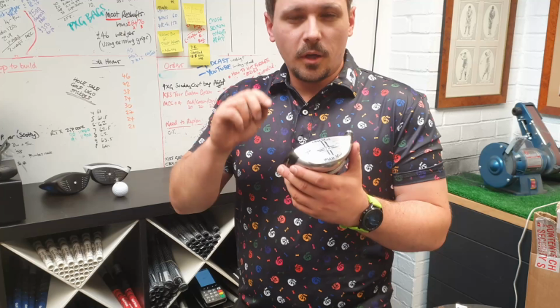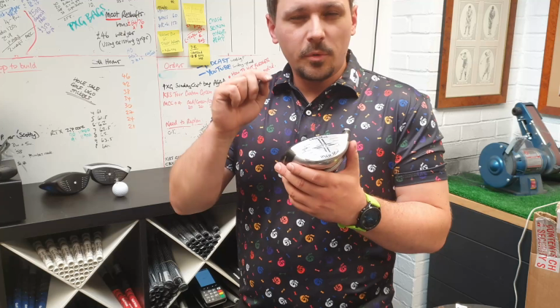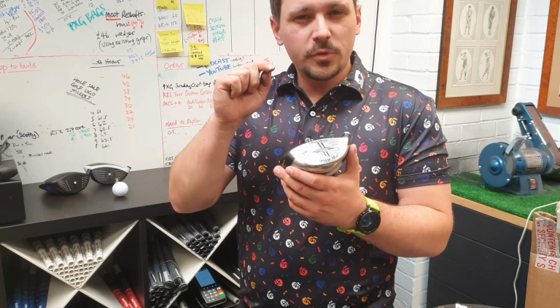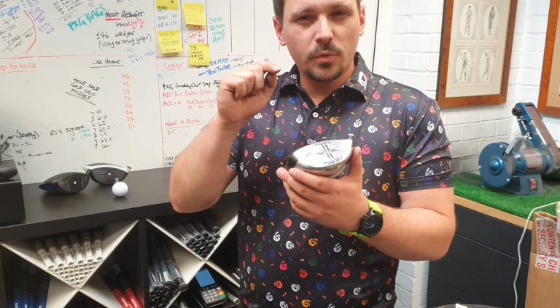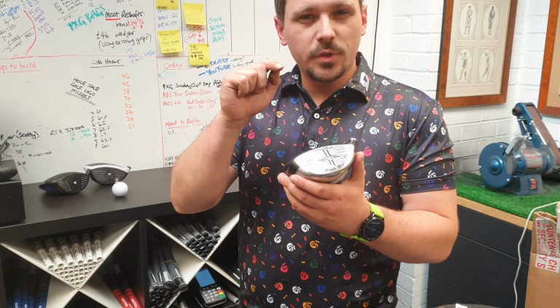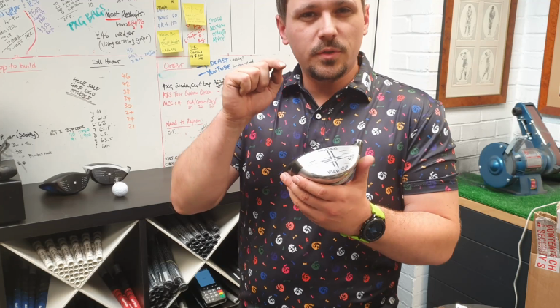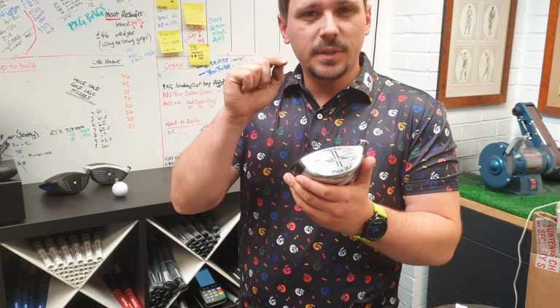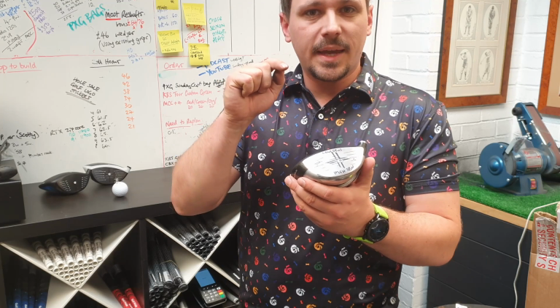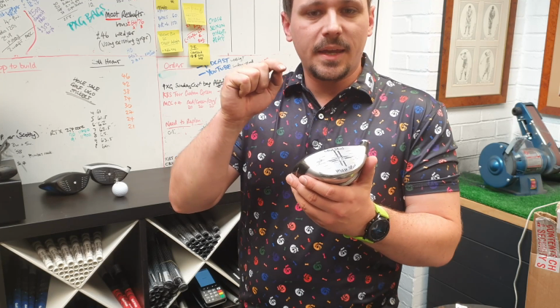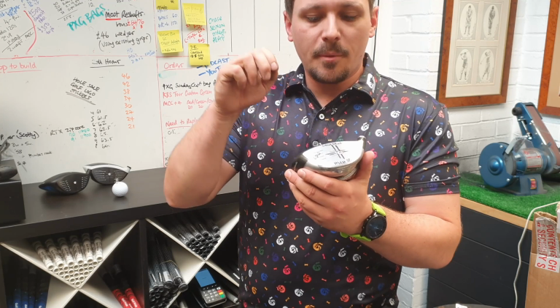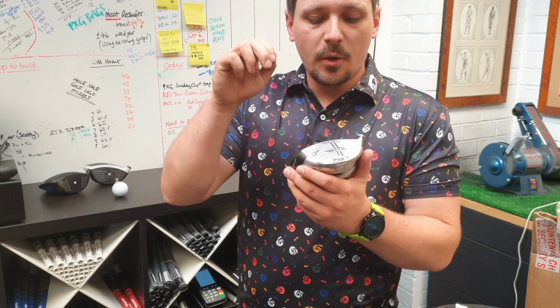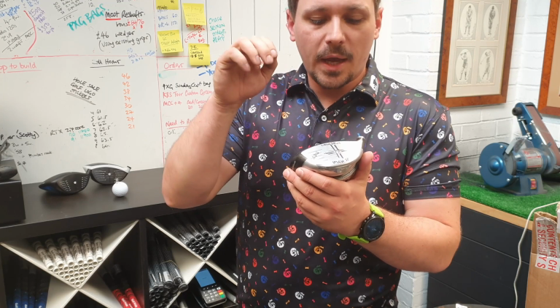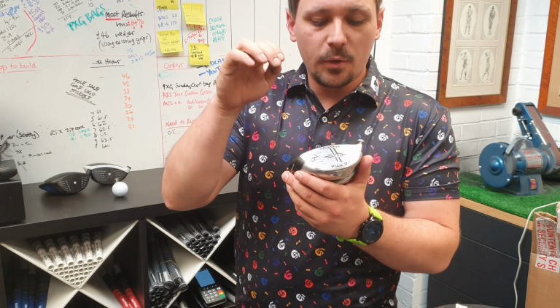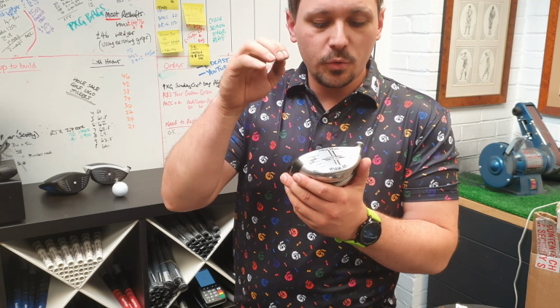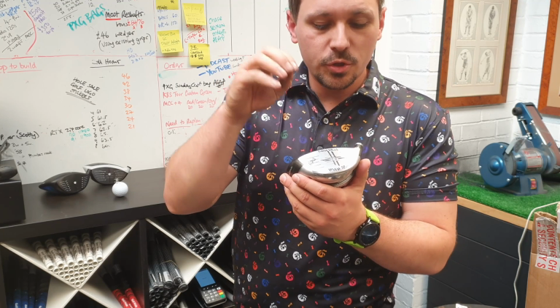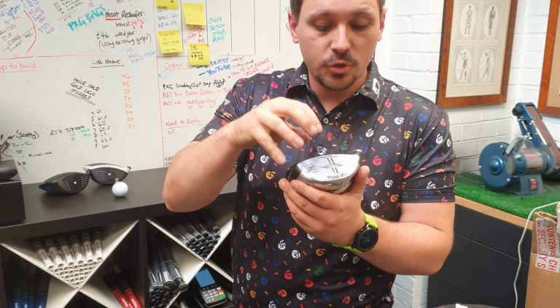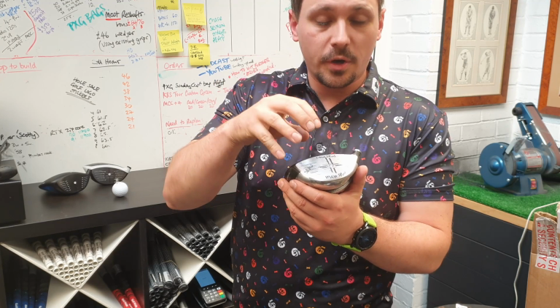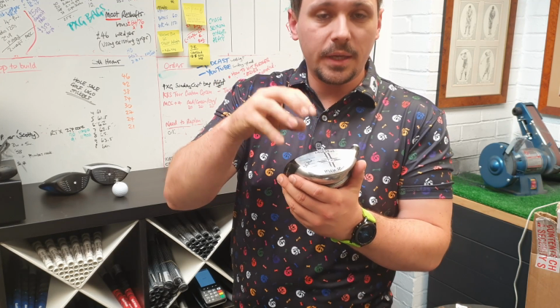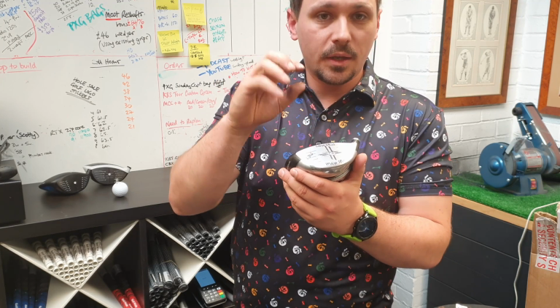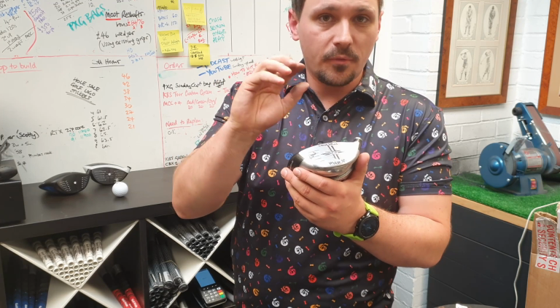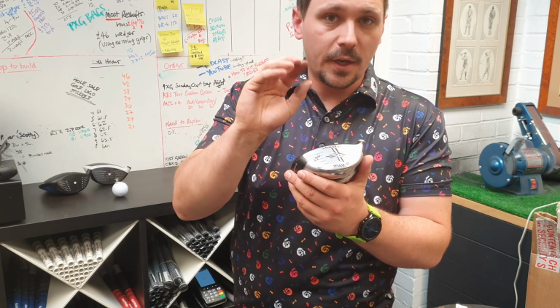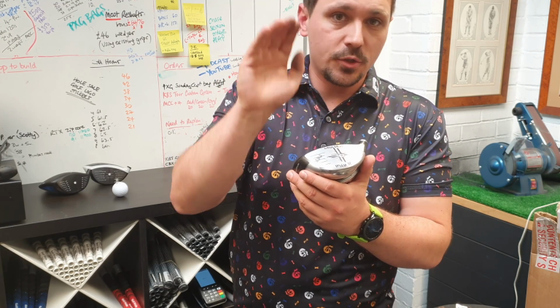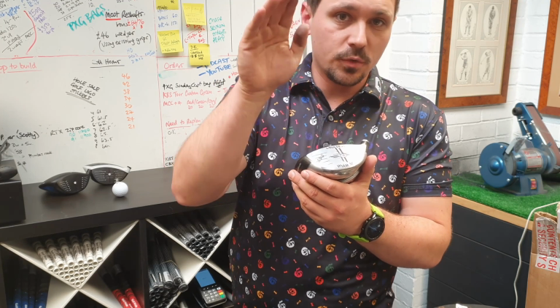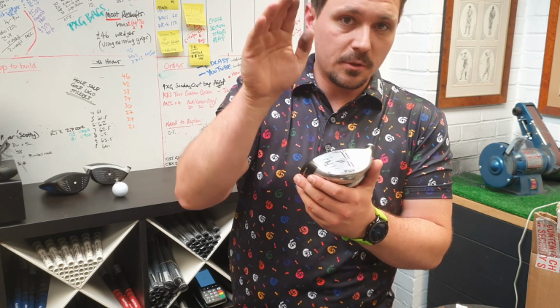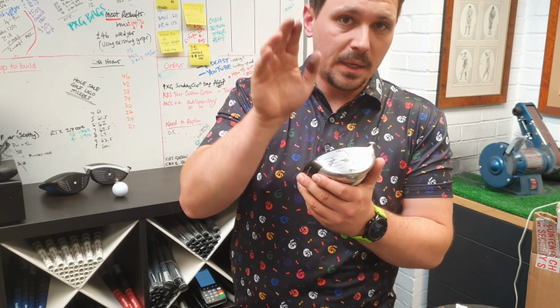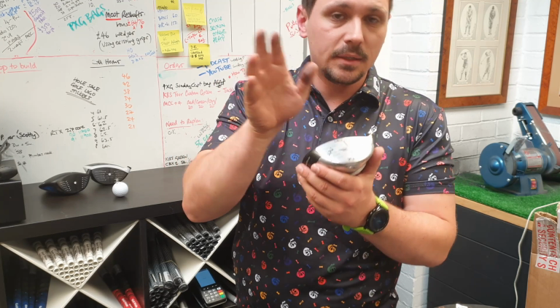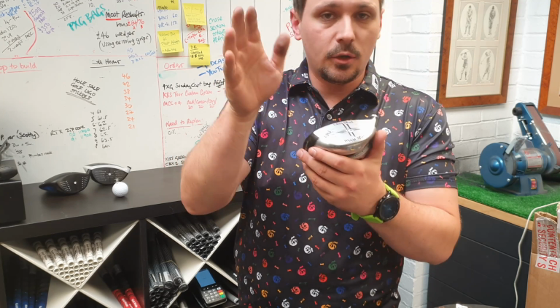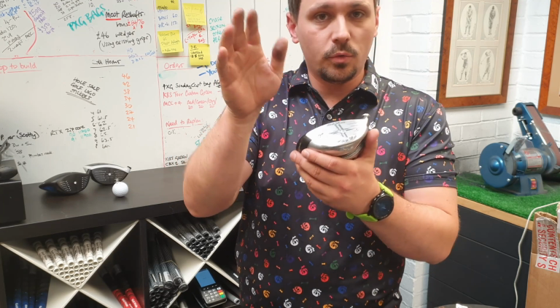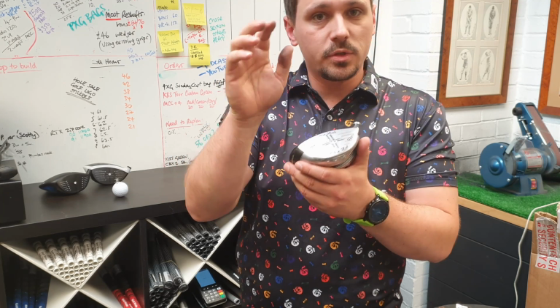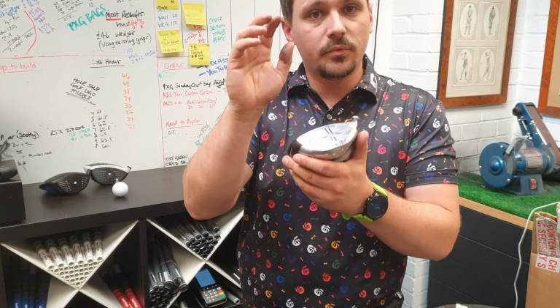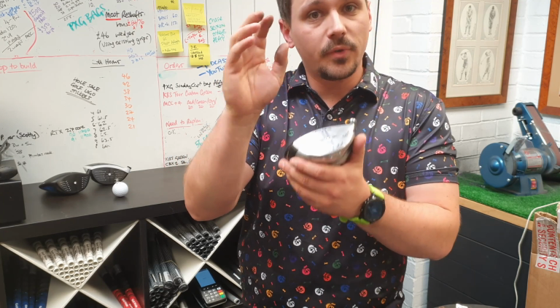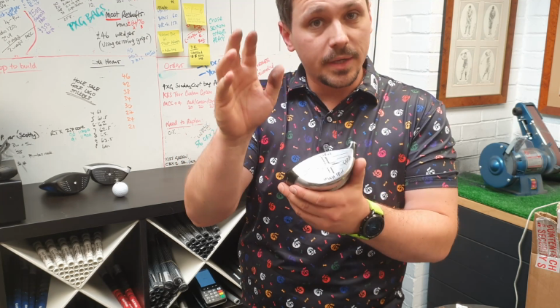I'm going to talk to you today about how your strike affects your spin, launch and flight.